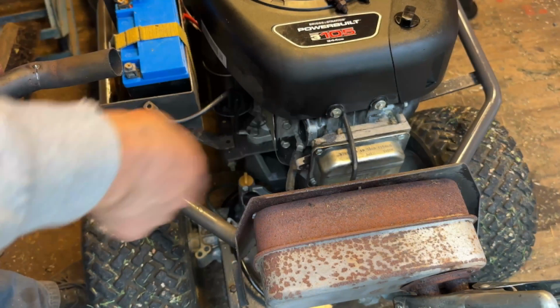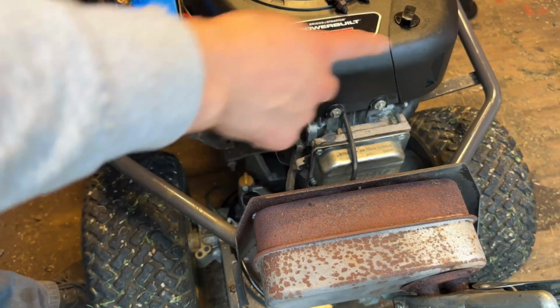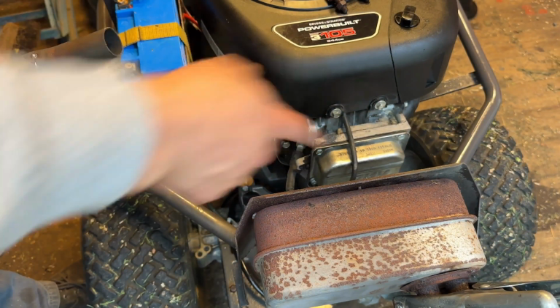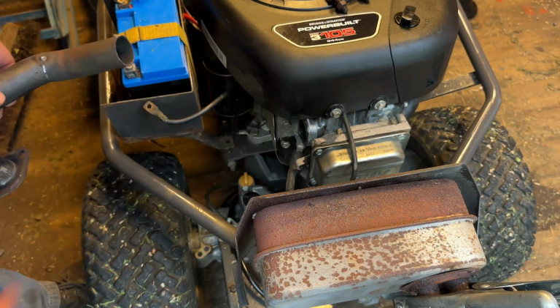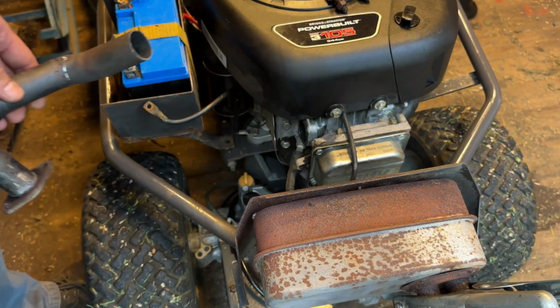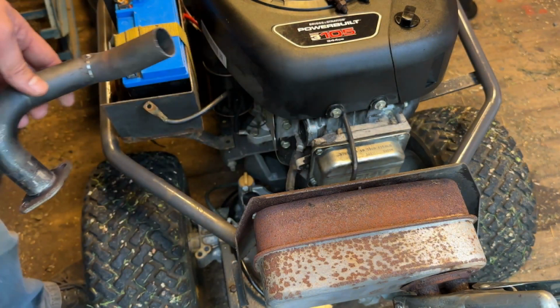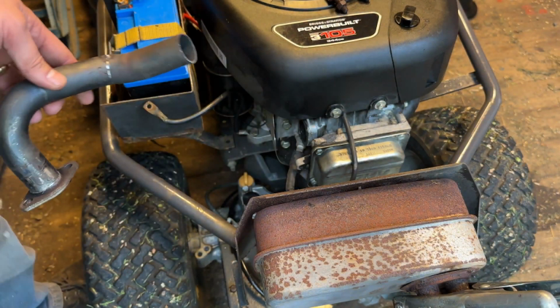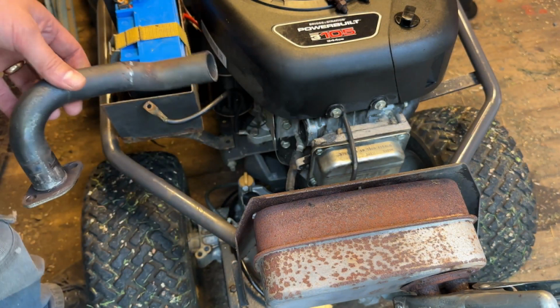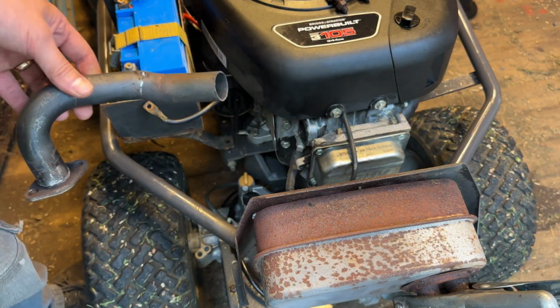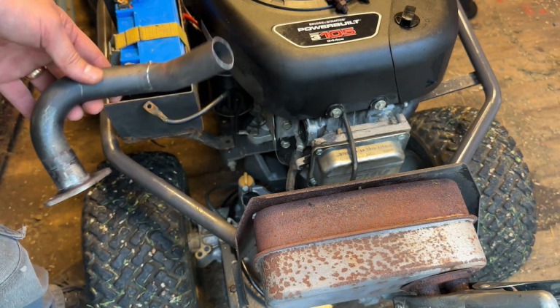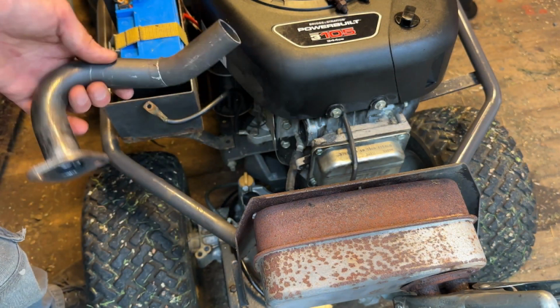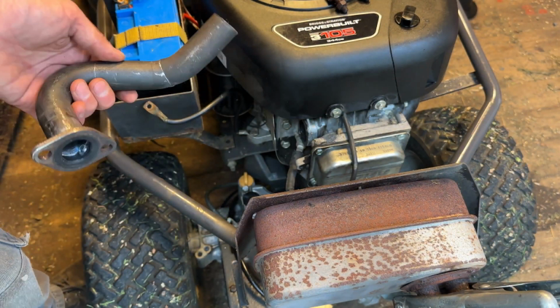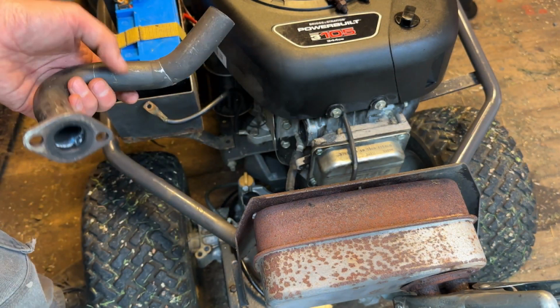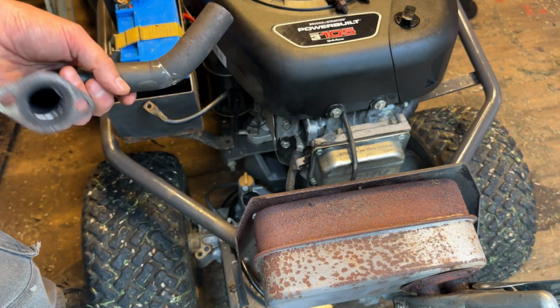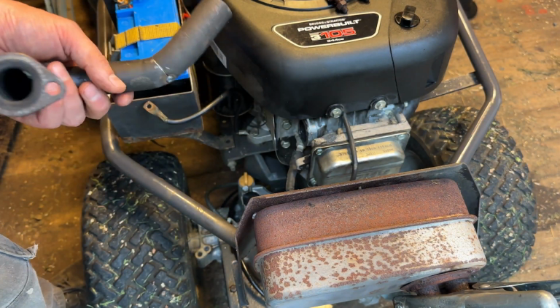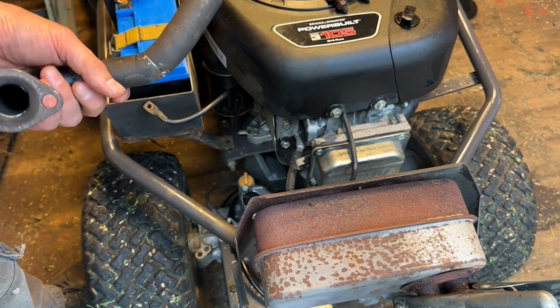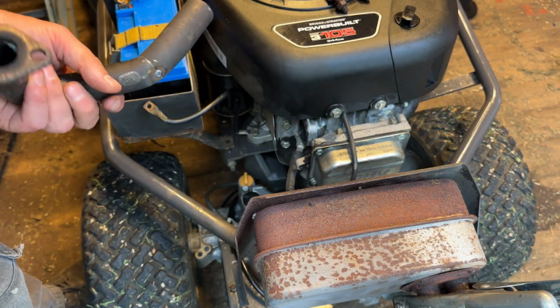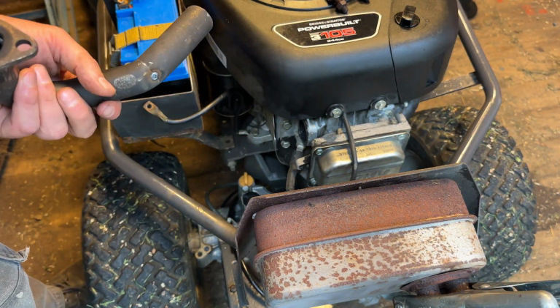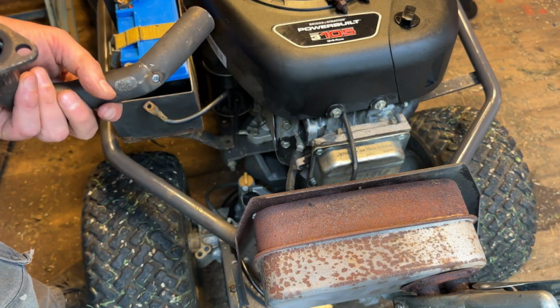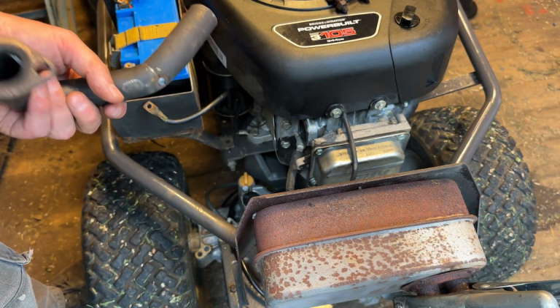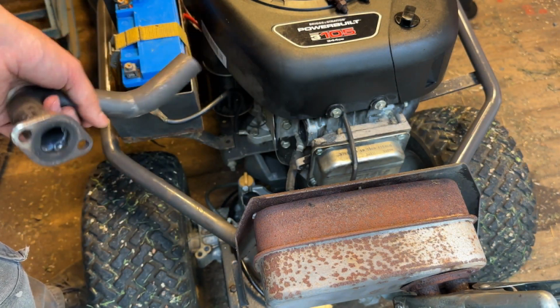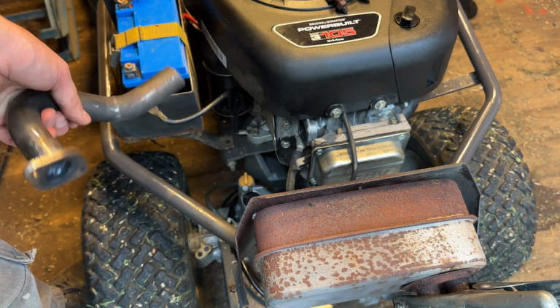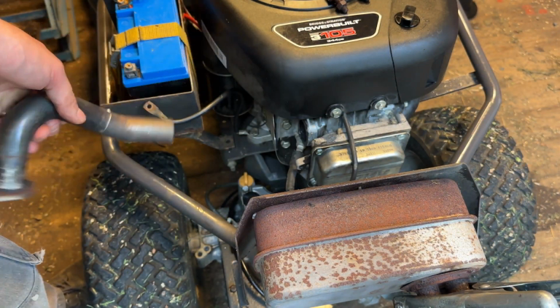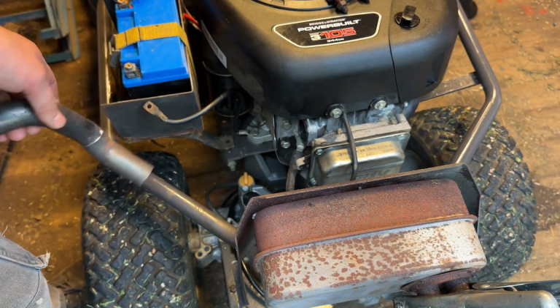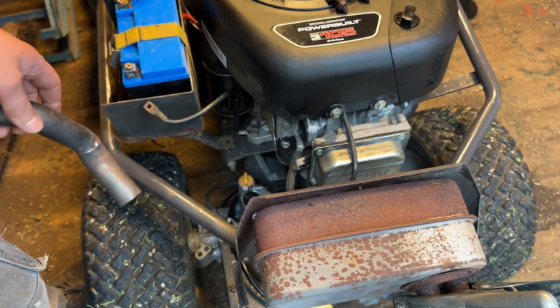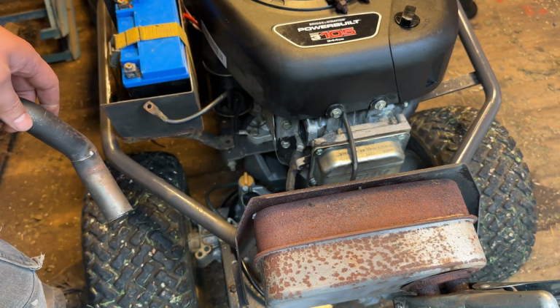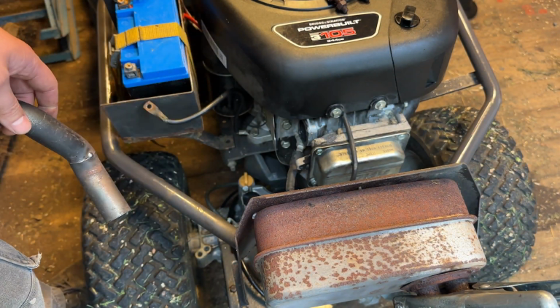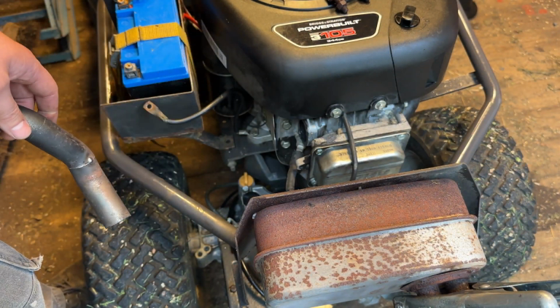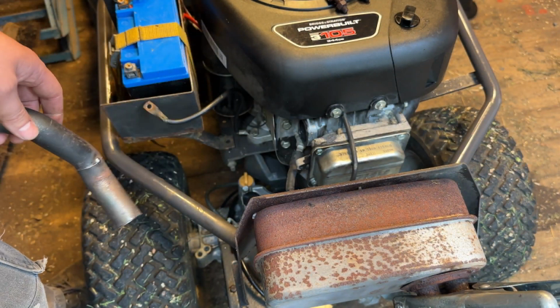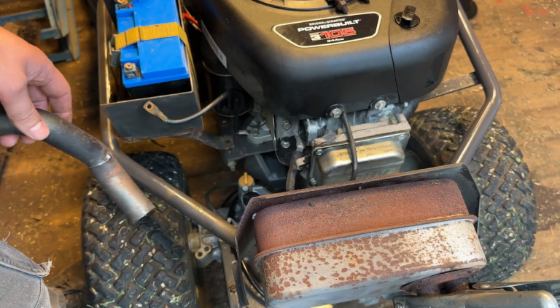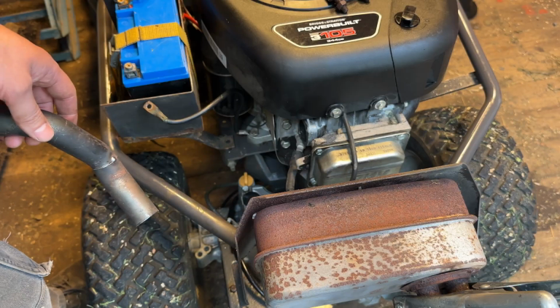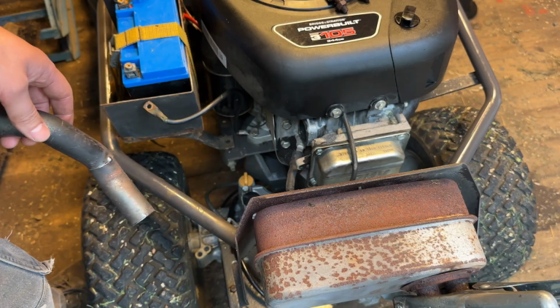The subframe rear is easy to remove with just four screws, so no problem.